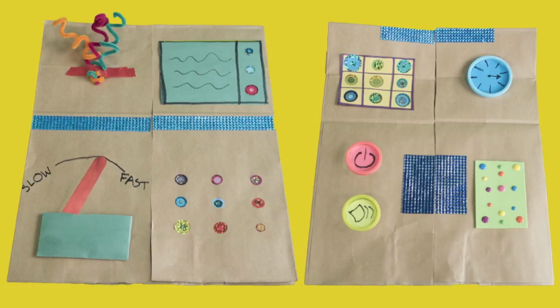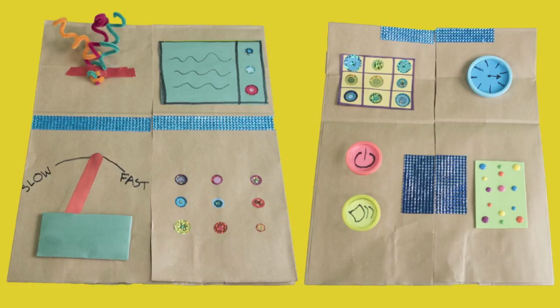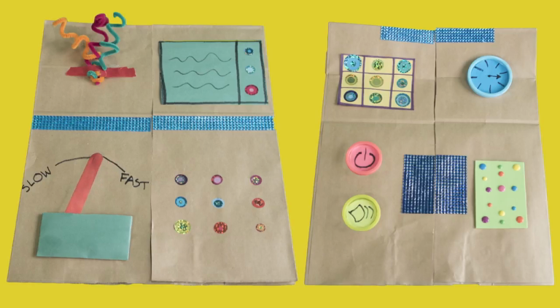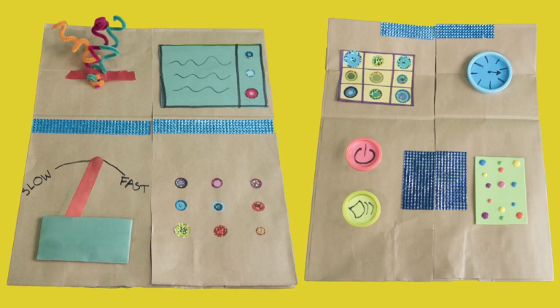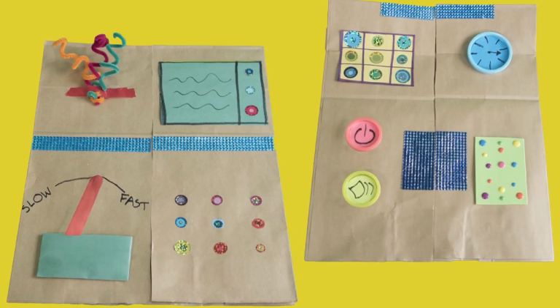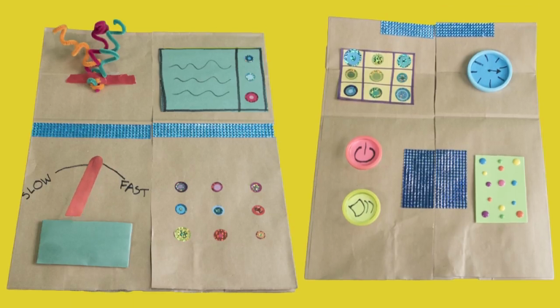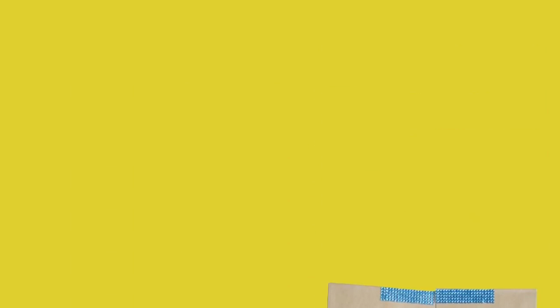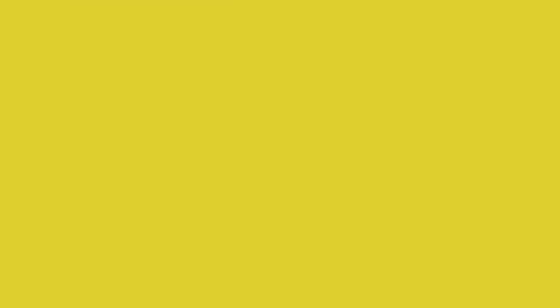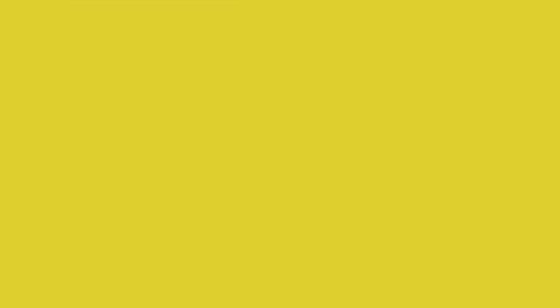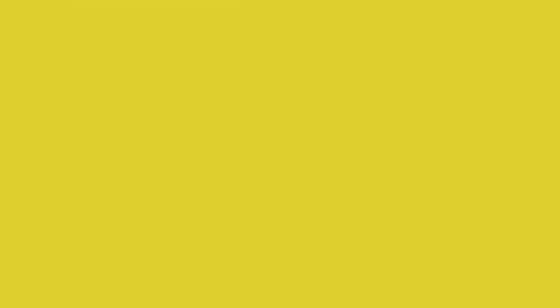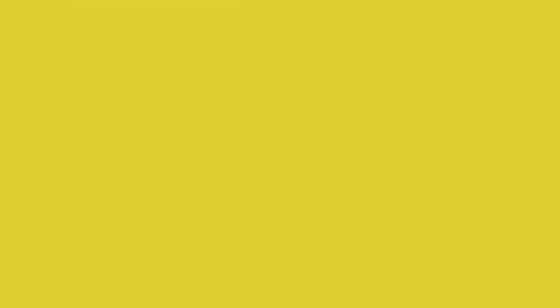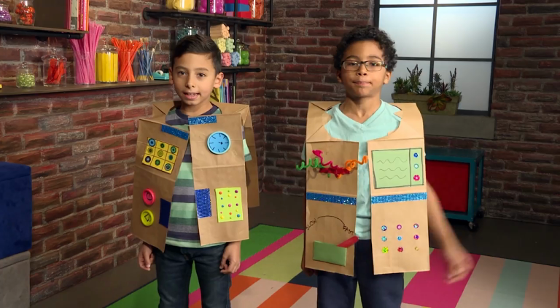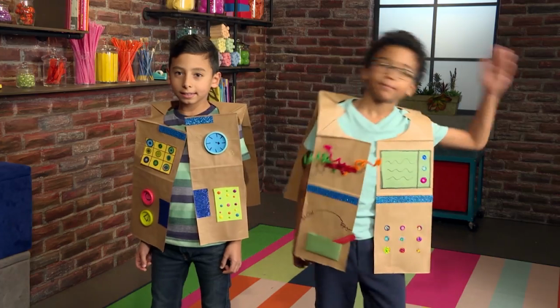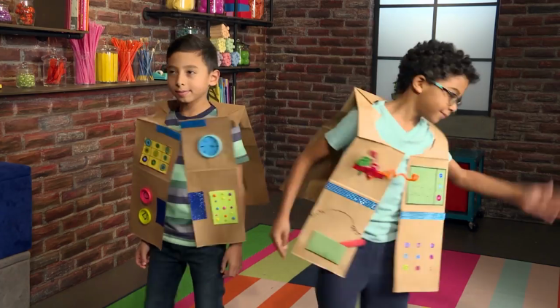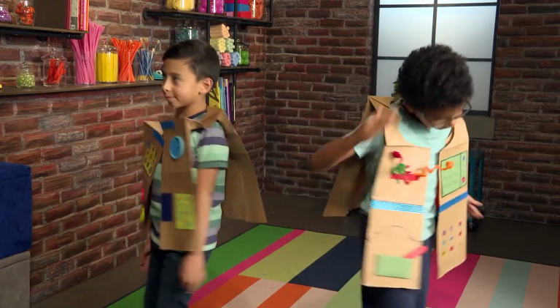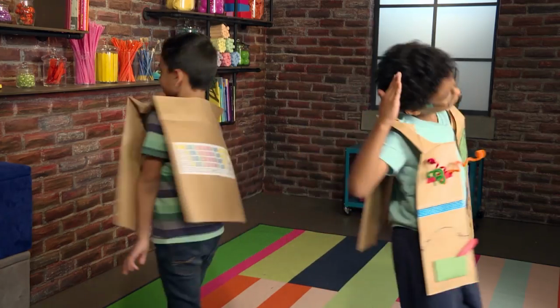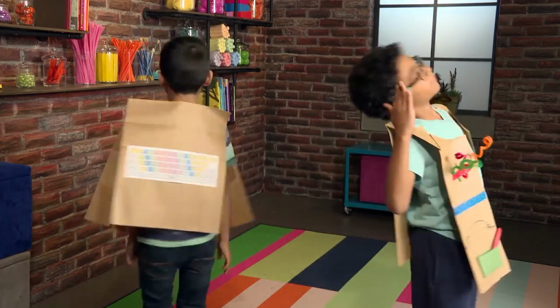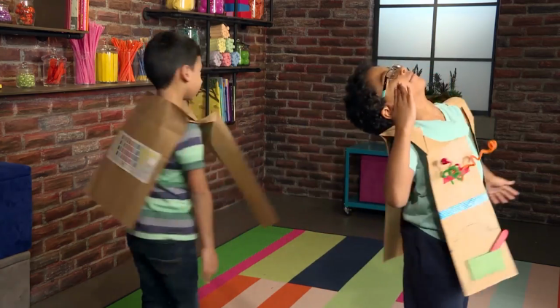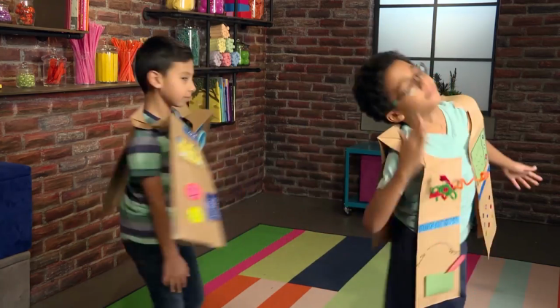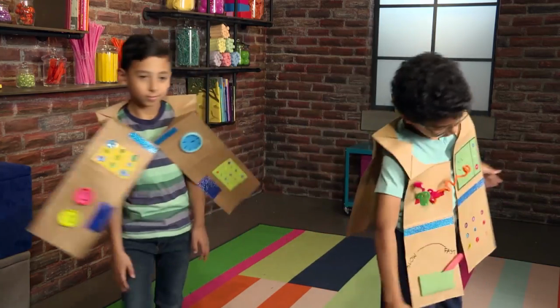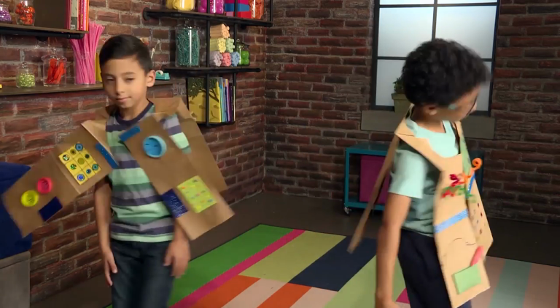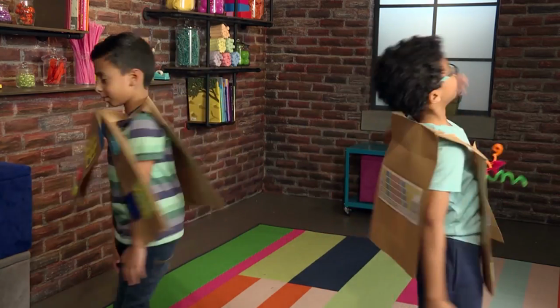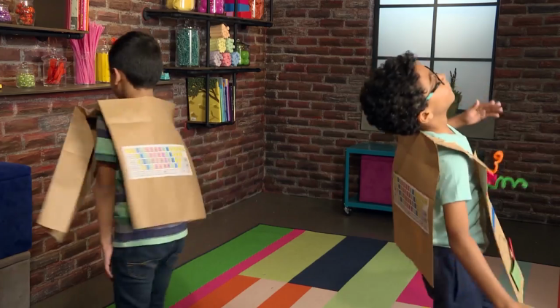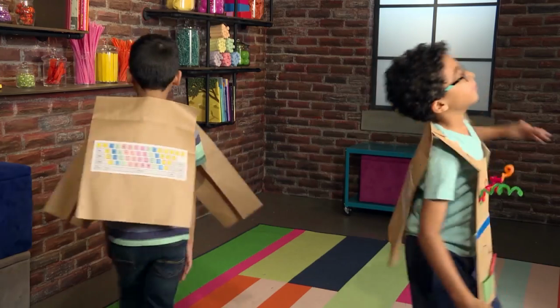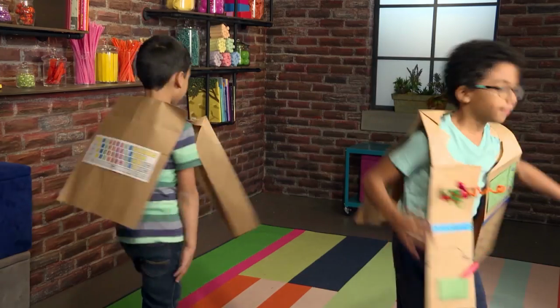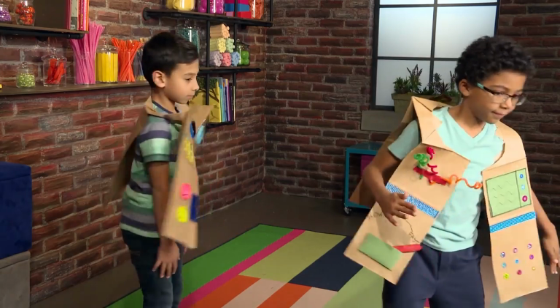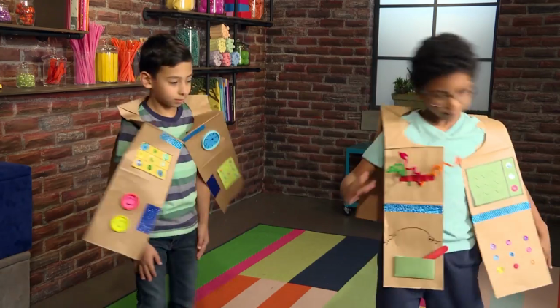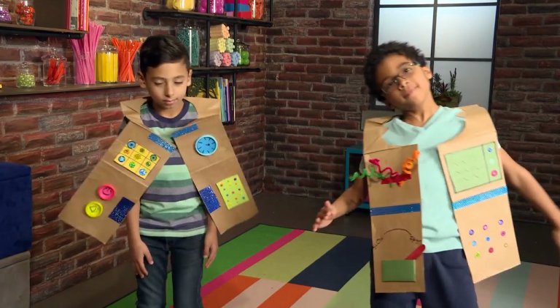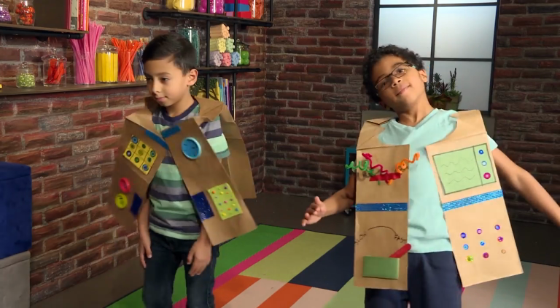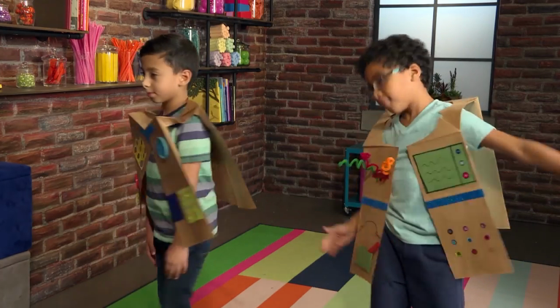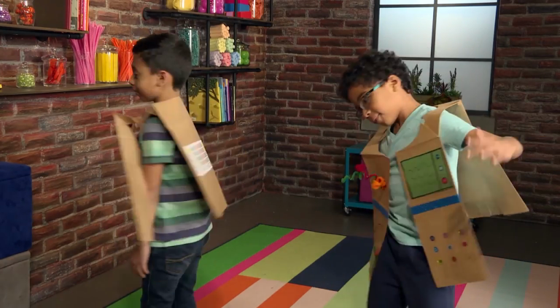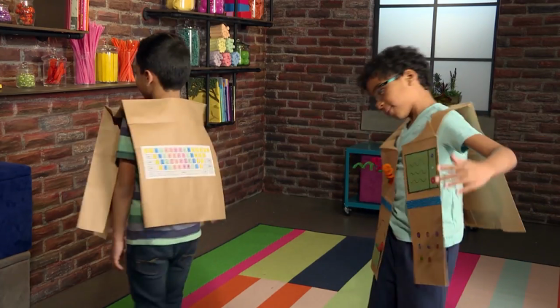Be a robot. Beep, beep, boop. Beep, beep, beep, boop. Today we are robots.